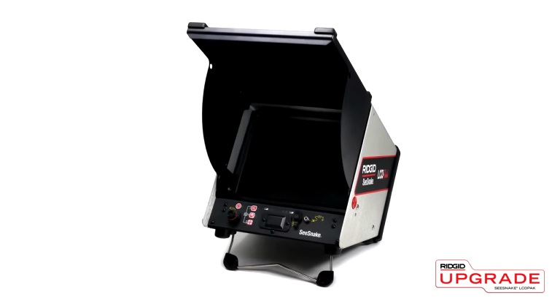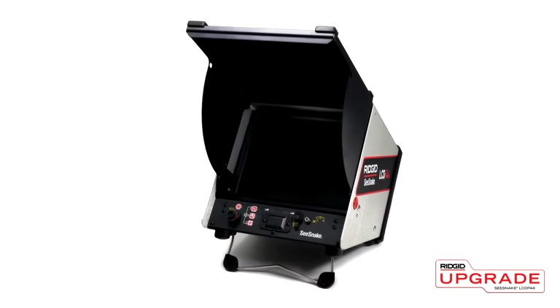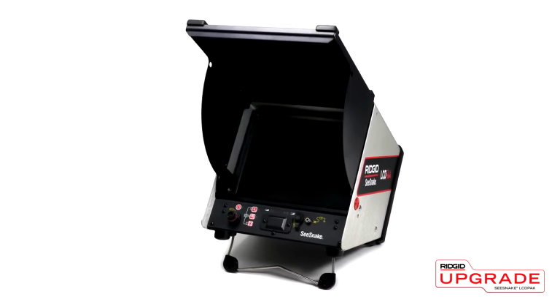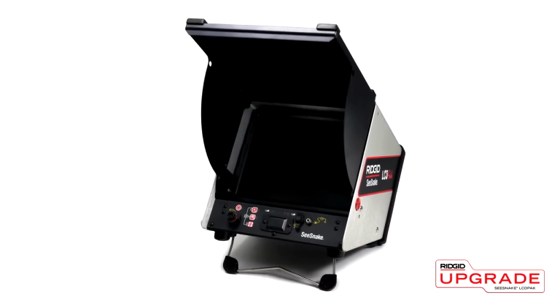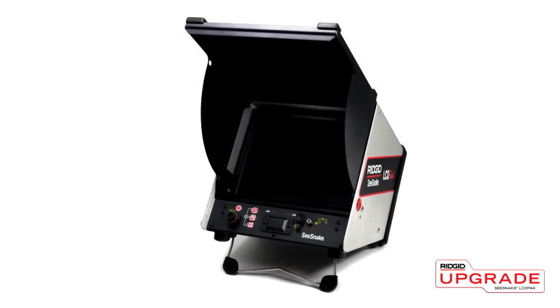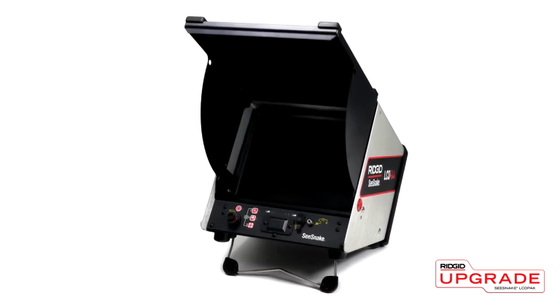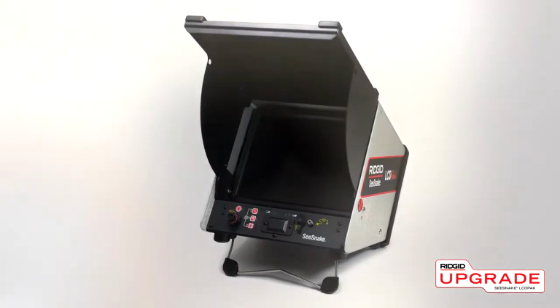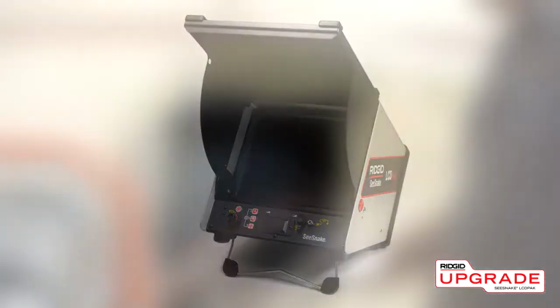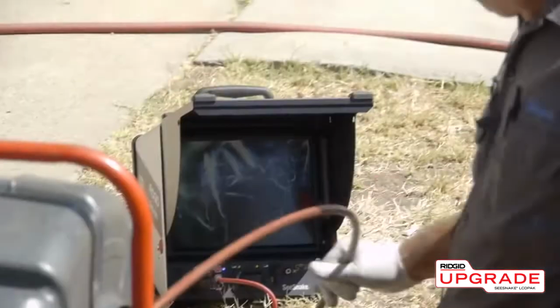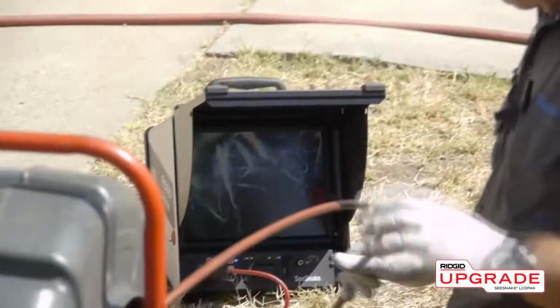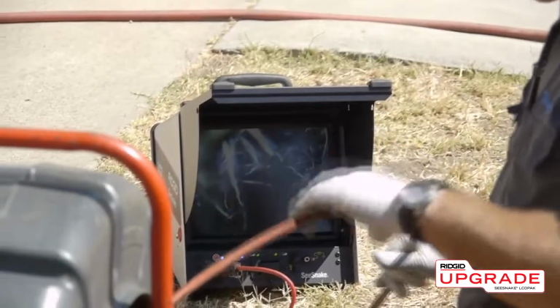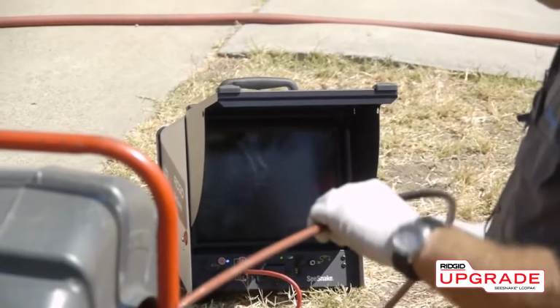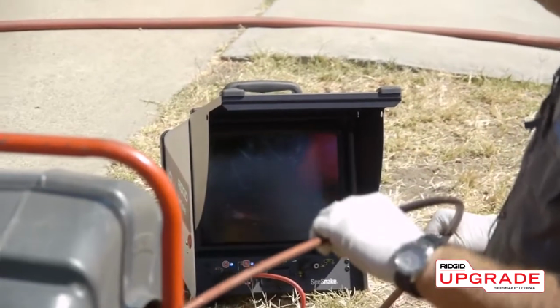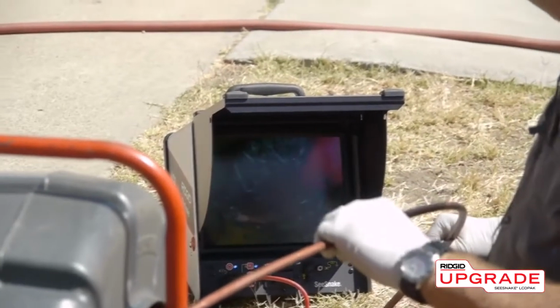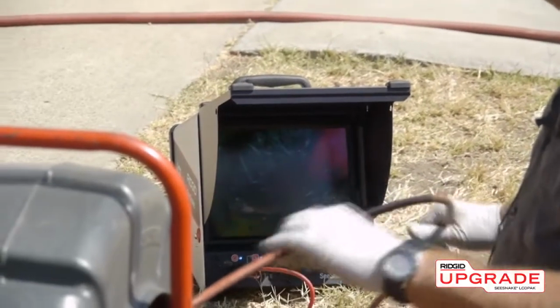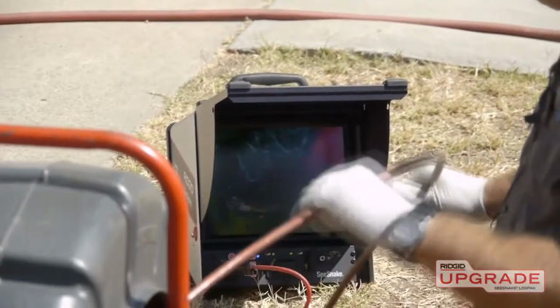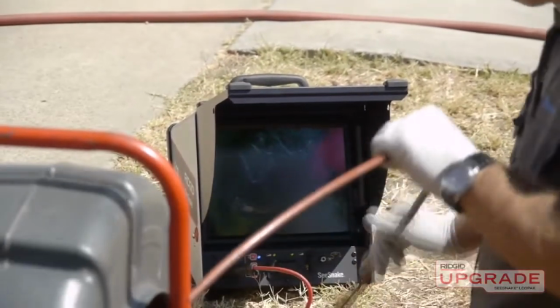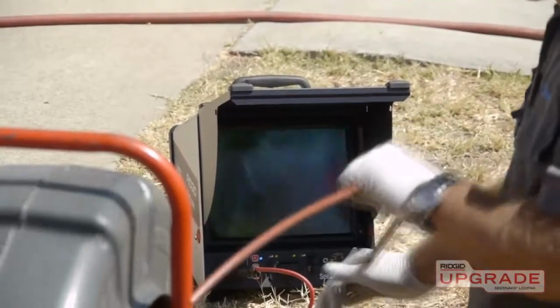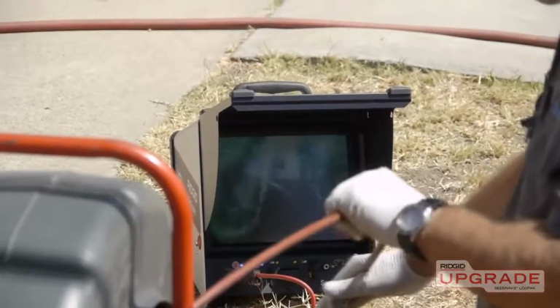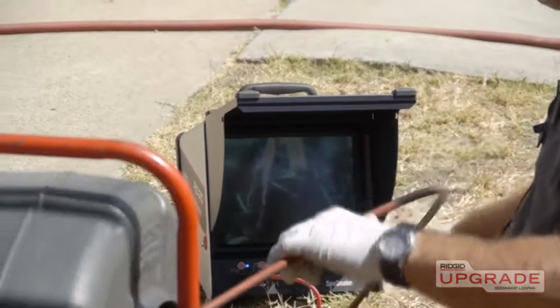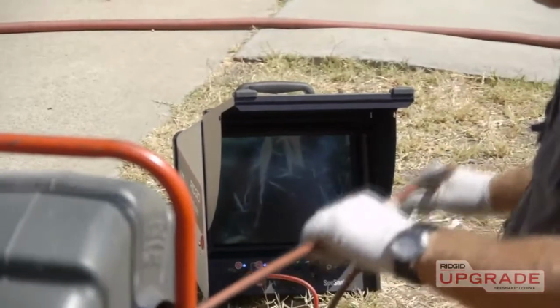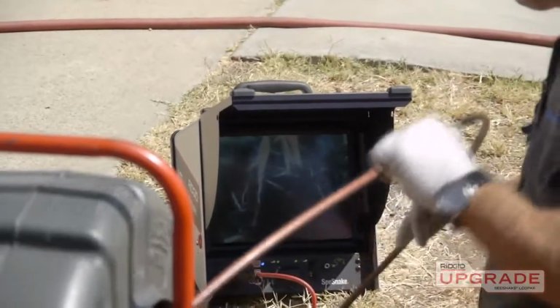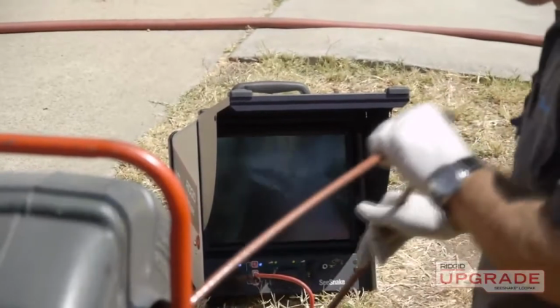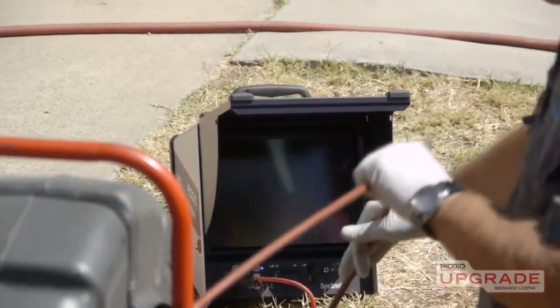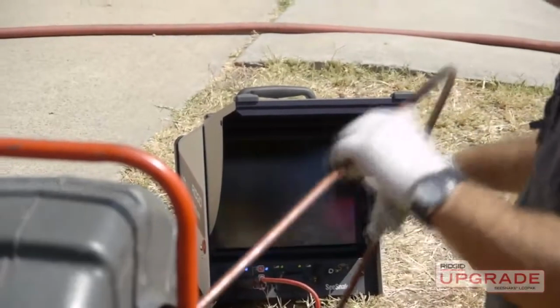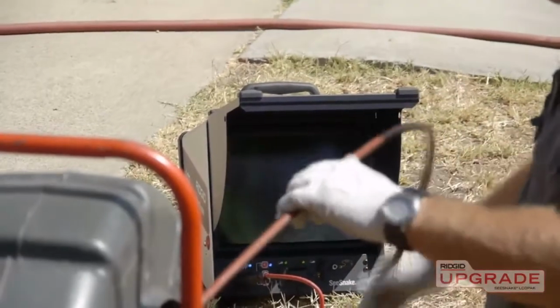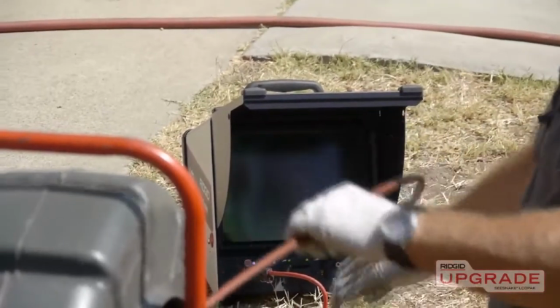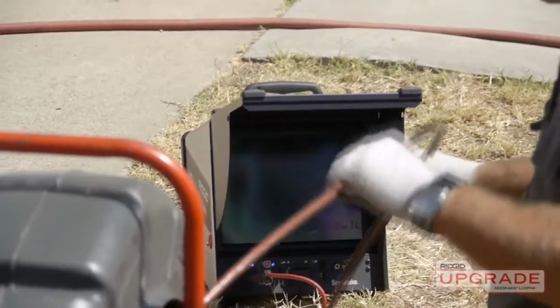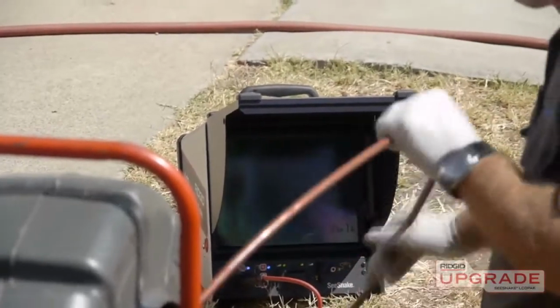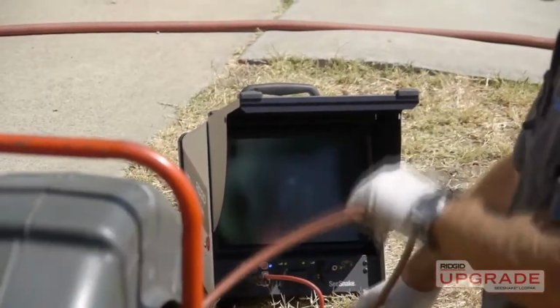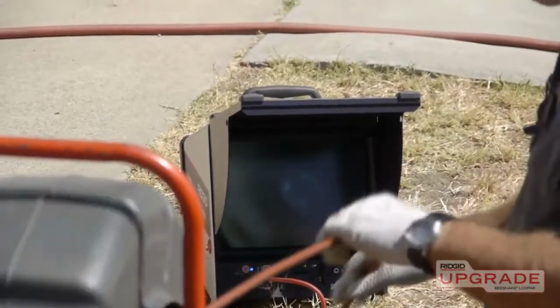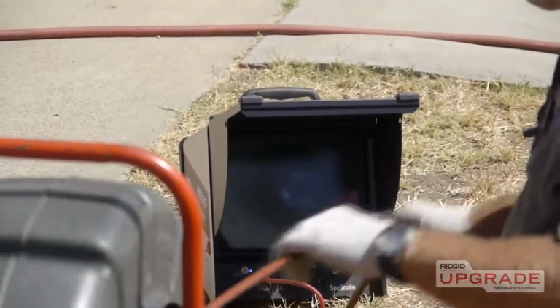The SeaSnake LCD Pack is a camera control unit that provides video monitoring and camera control capabilities for all SeaSnake camera systems.